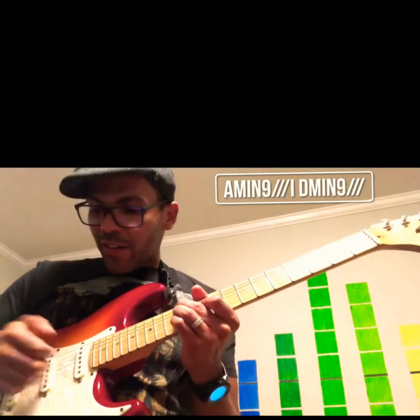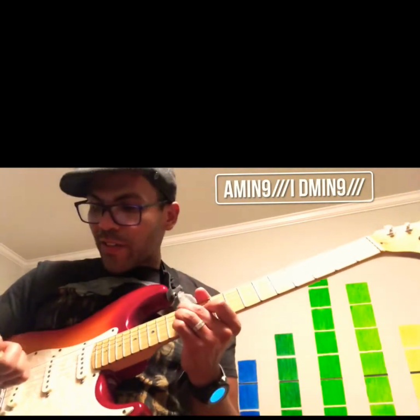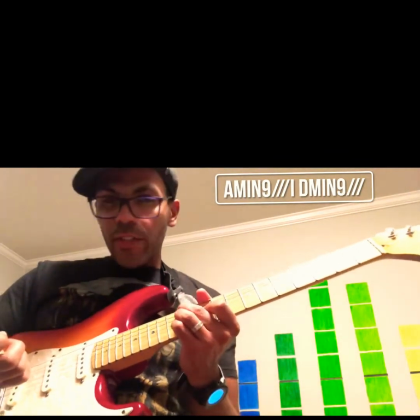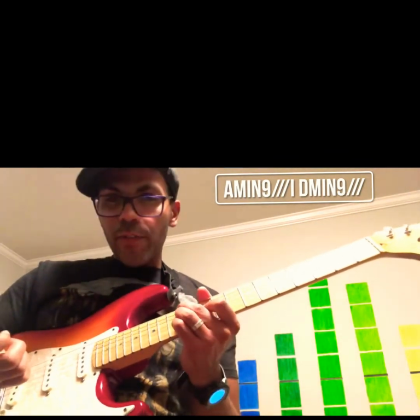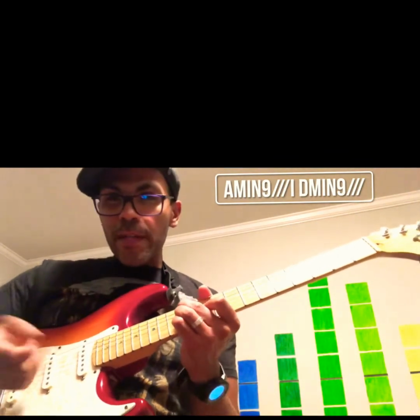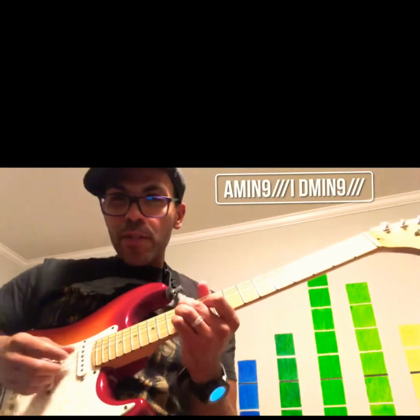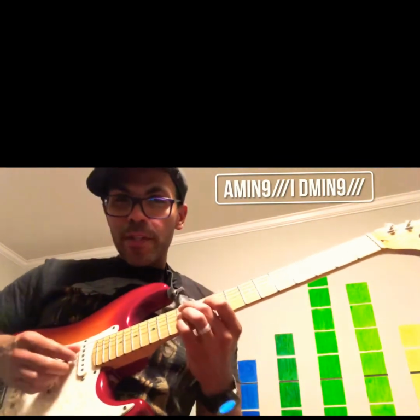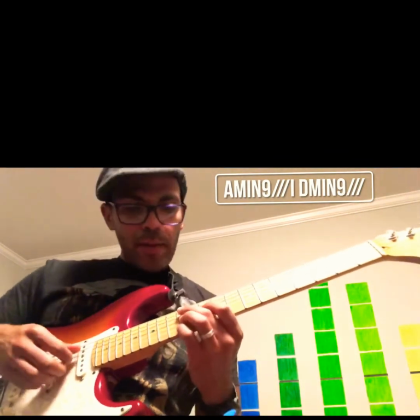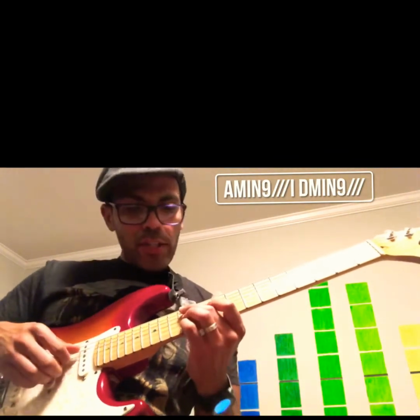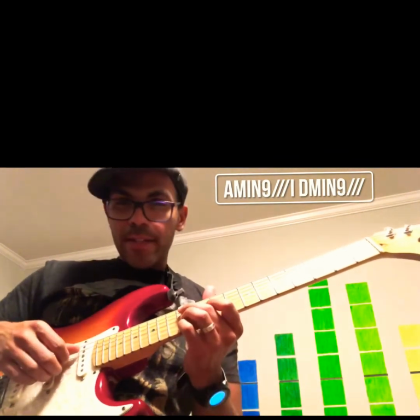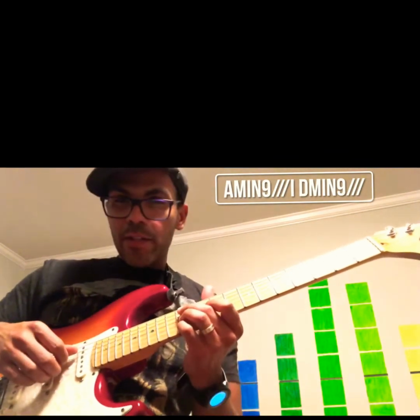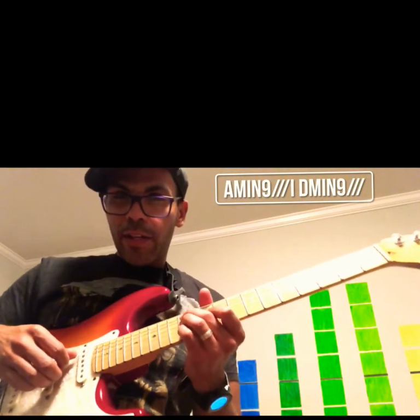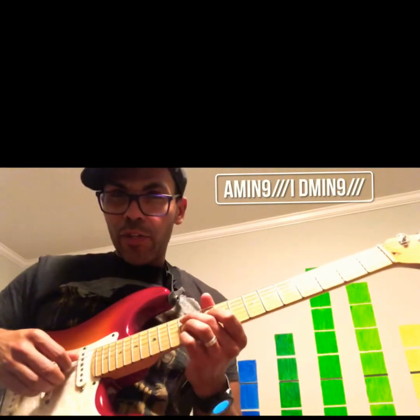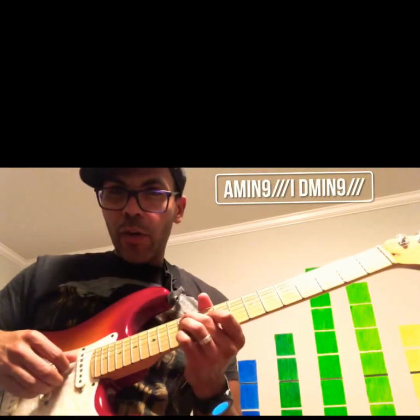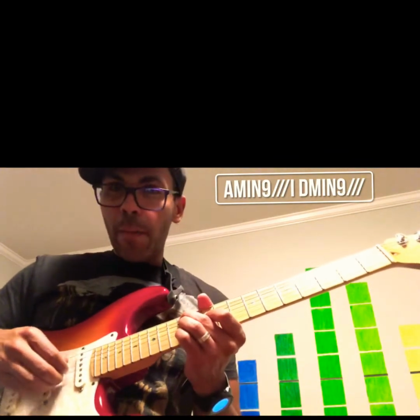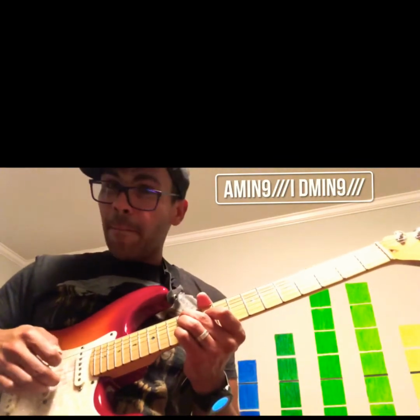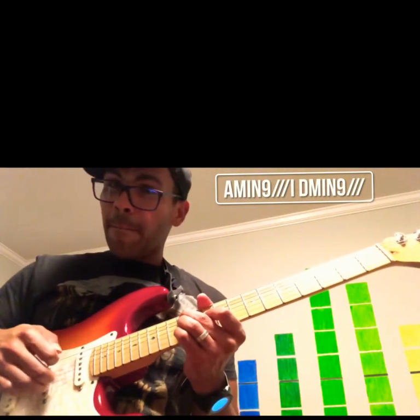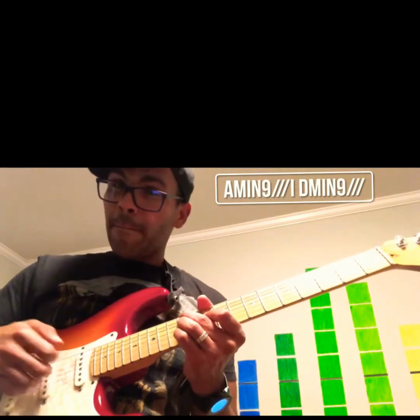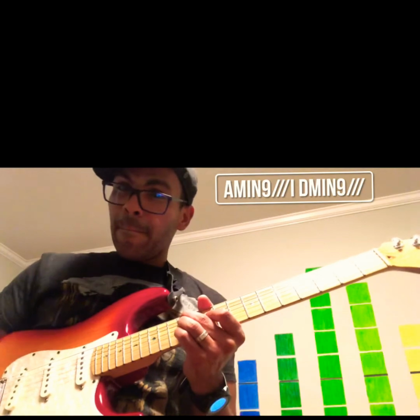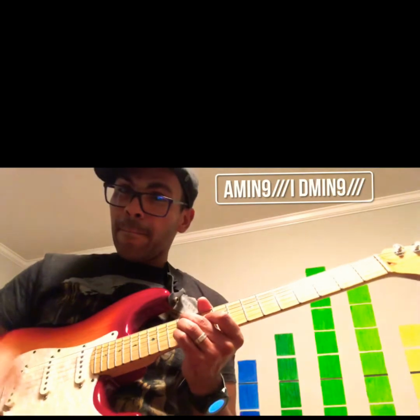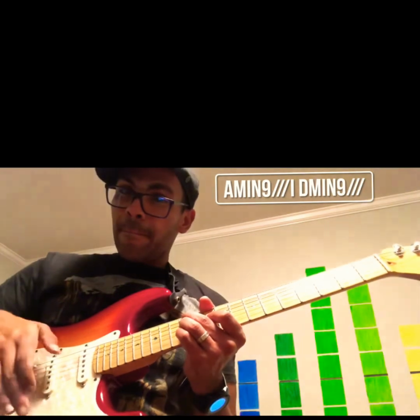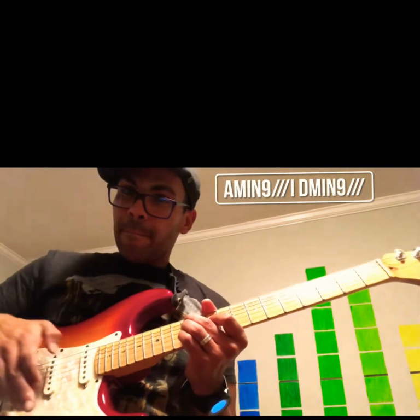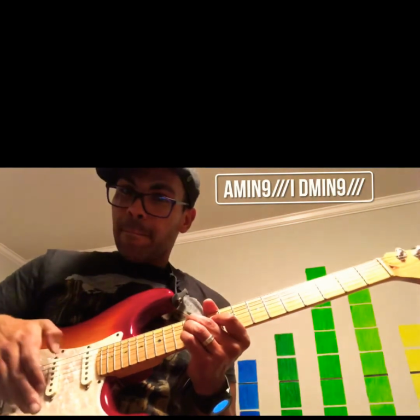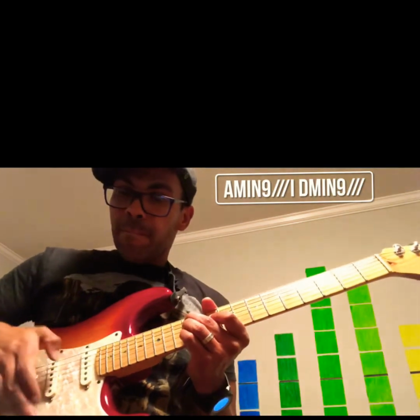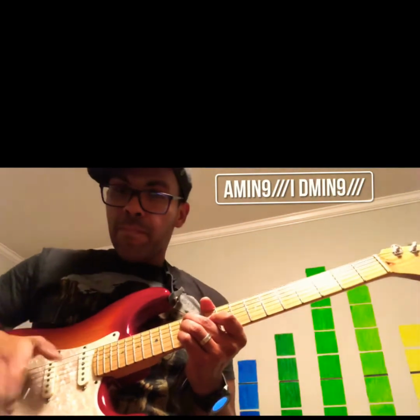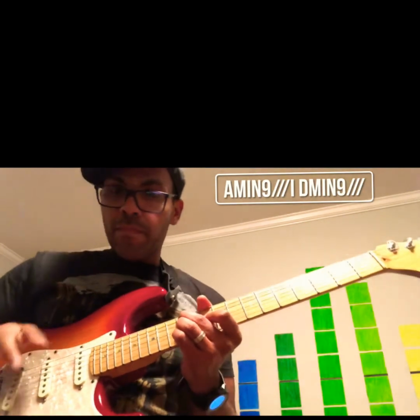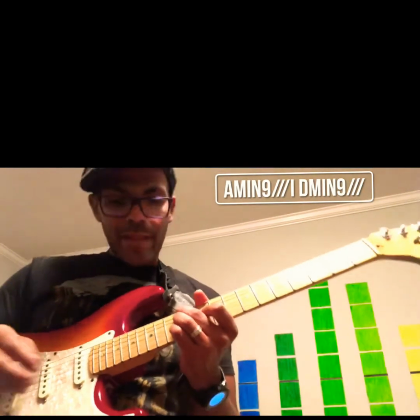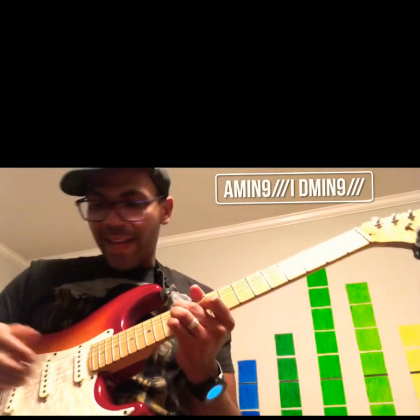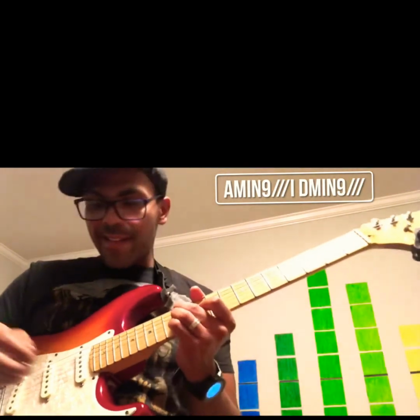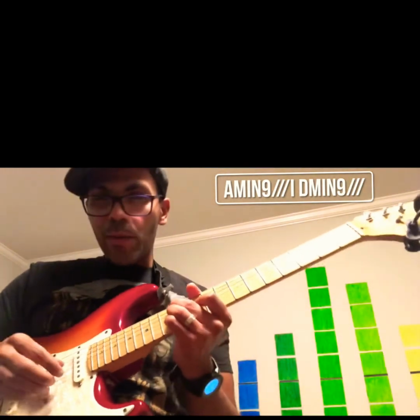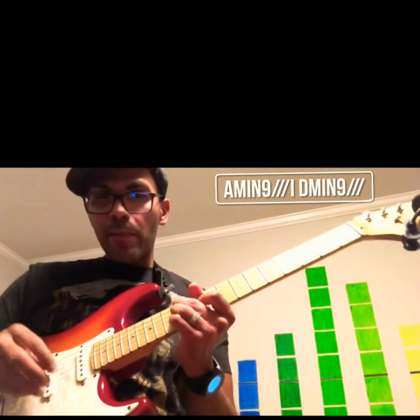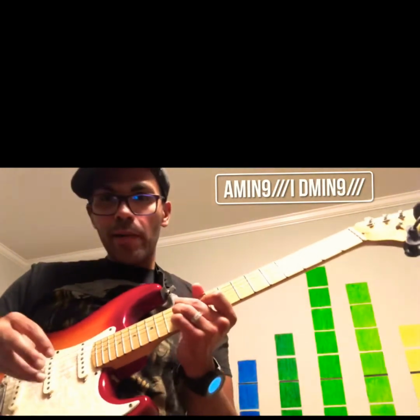The first time she just arpeggiates each note and adds a little whammy bar.